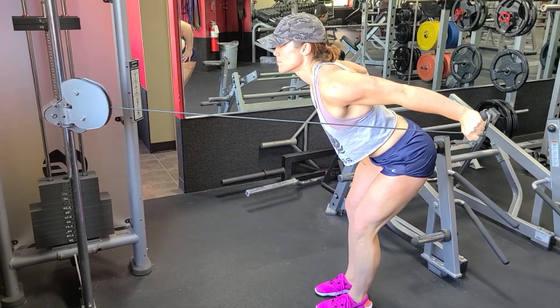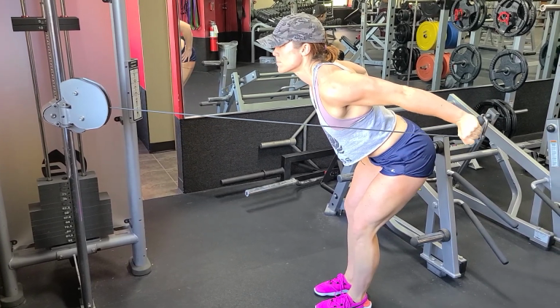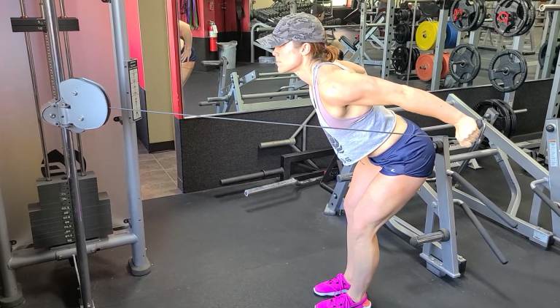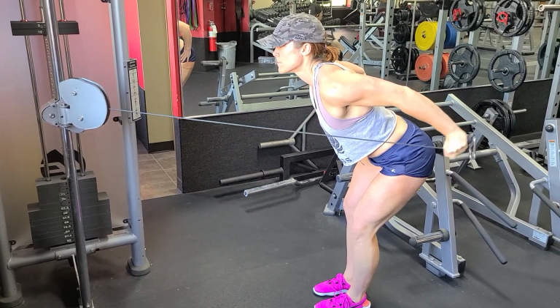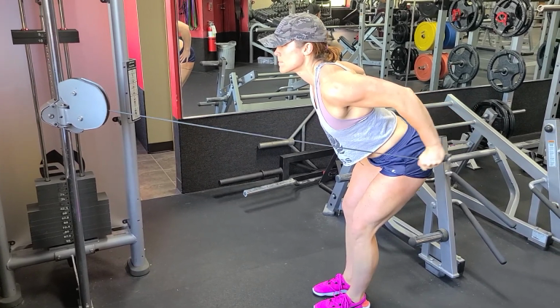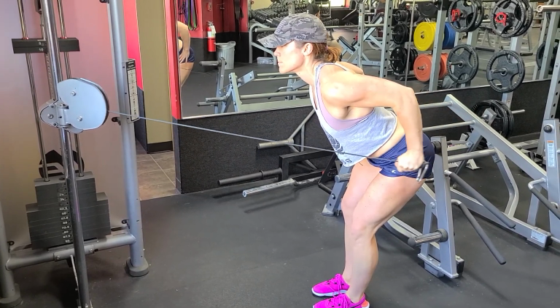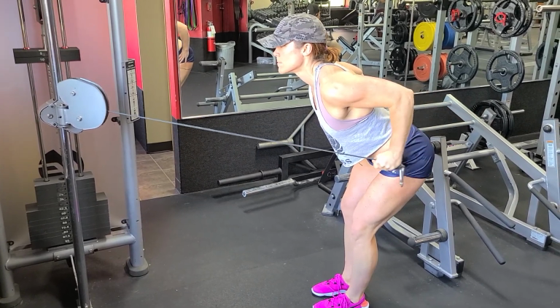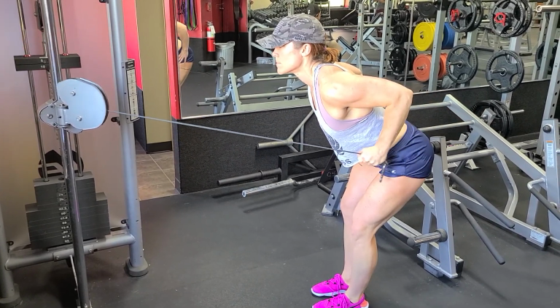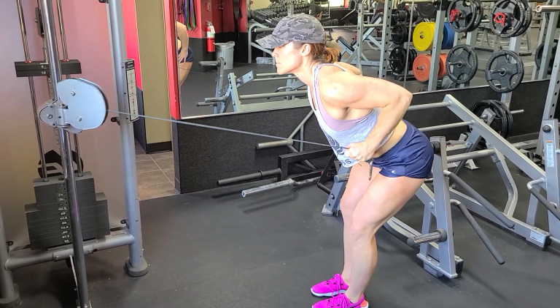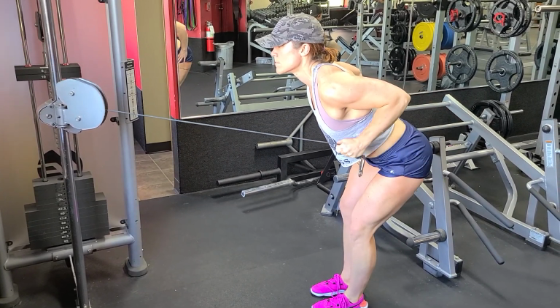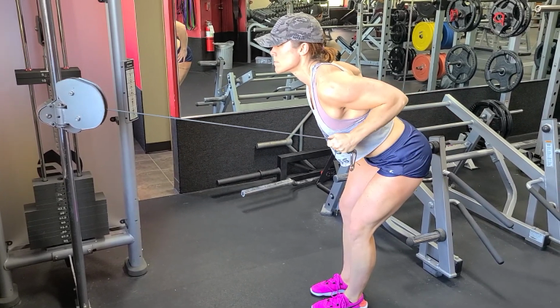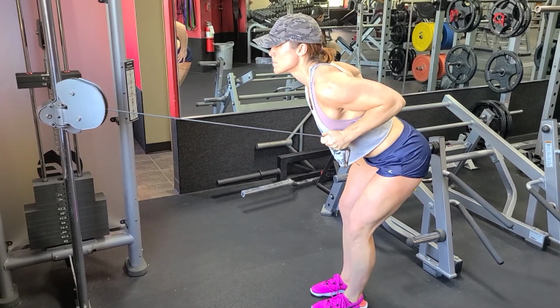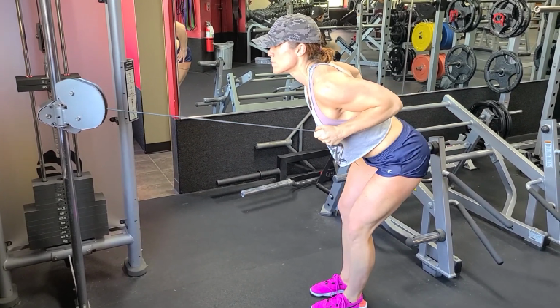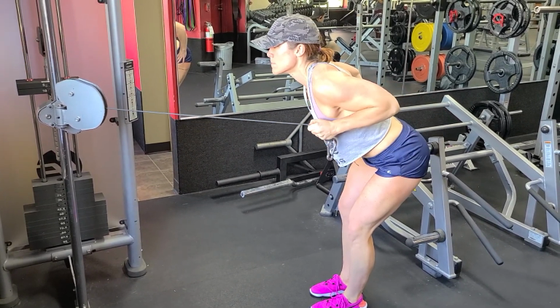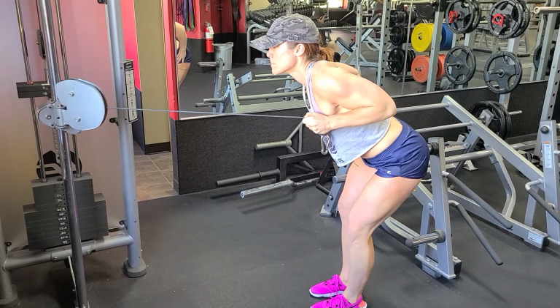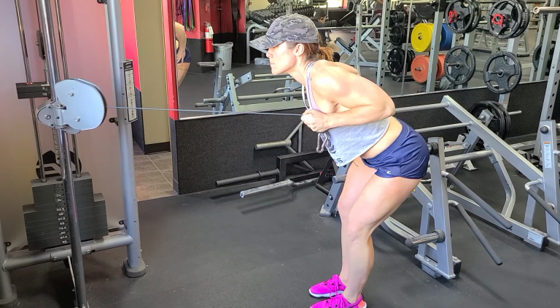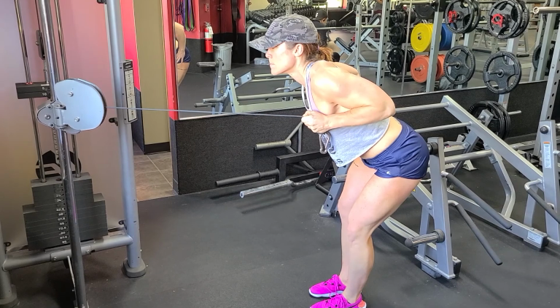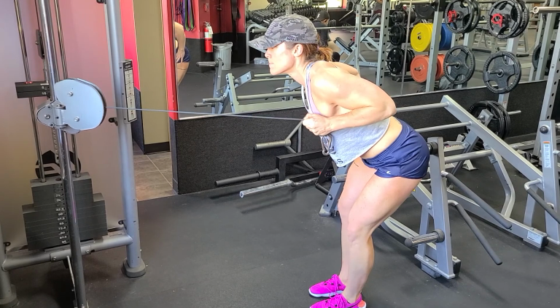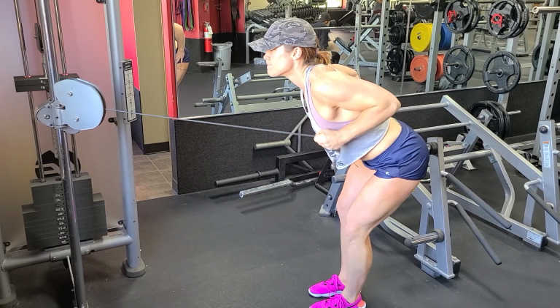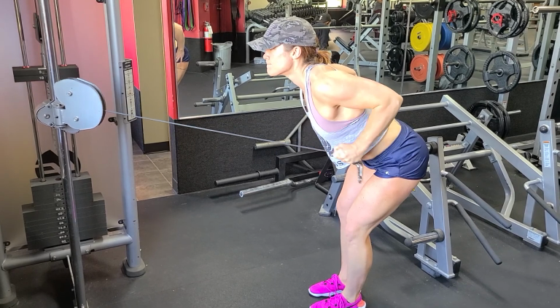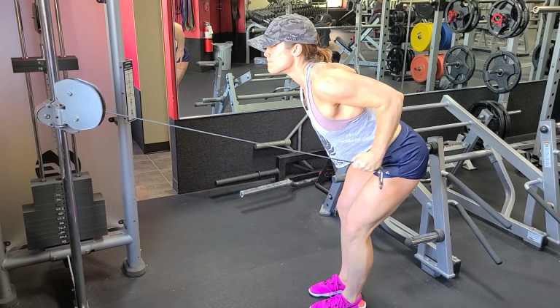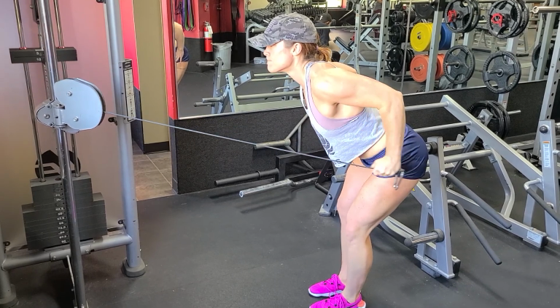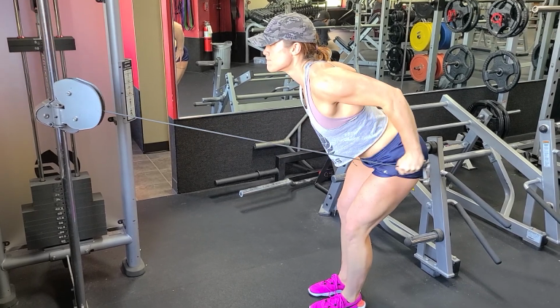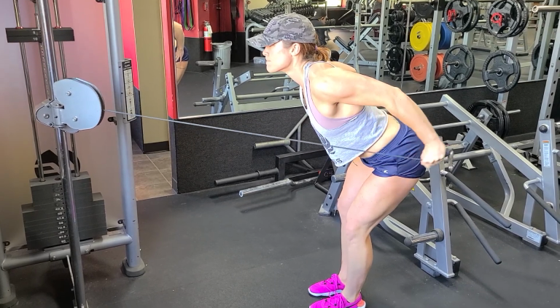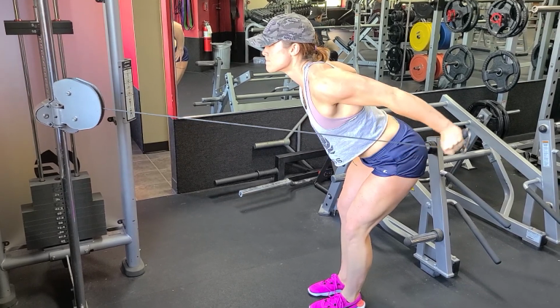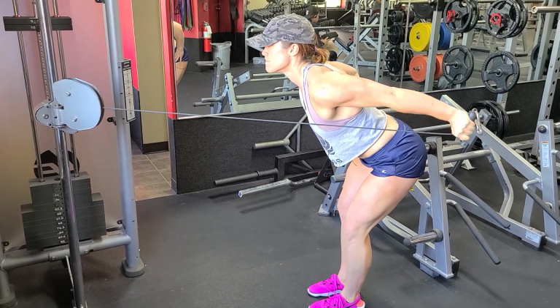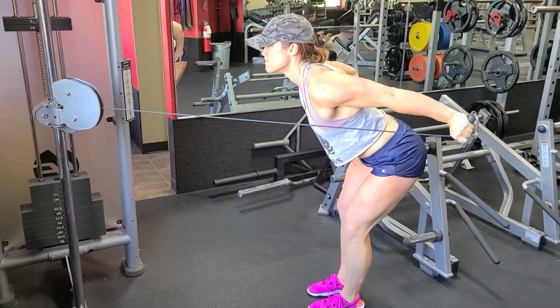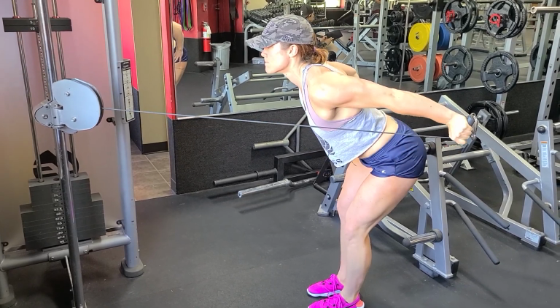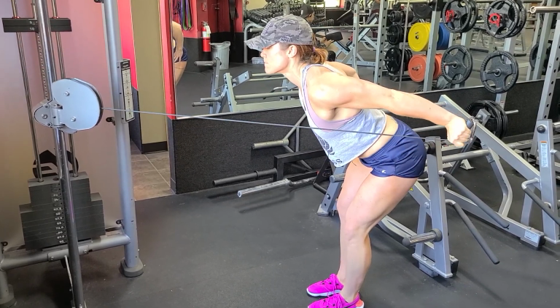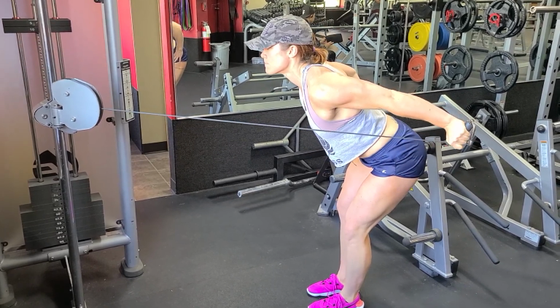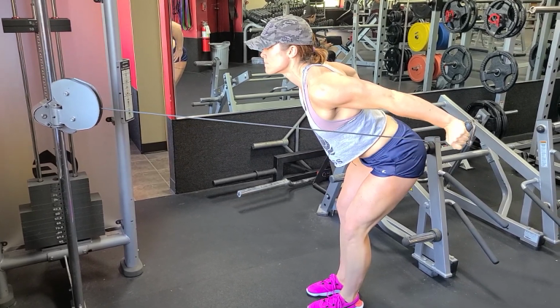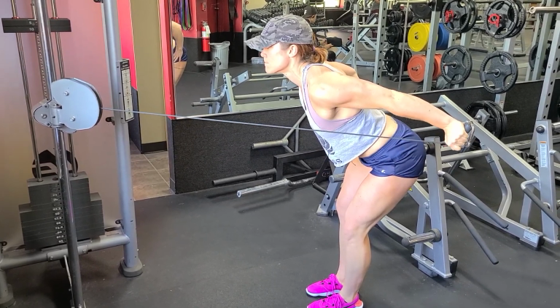Squeezing at the bottom, coming back, extend. Good.